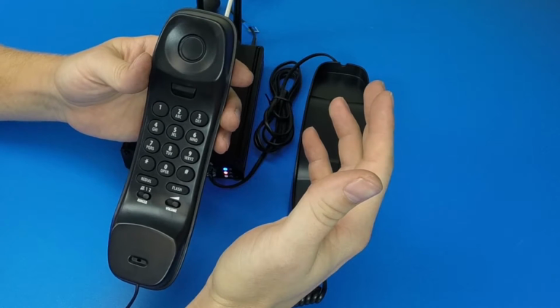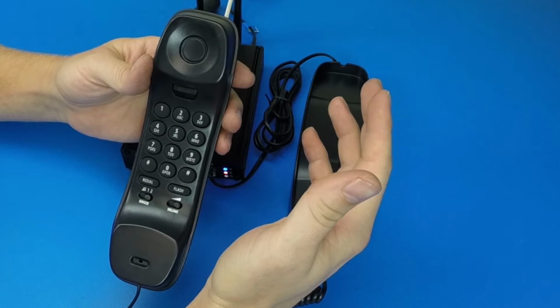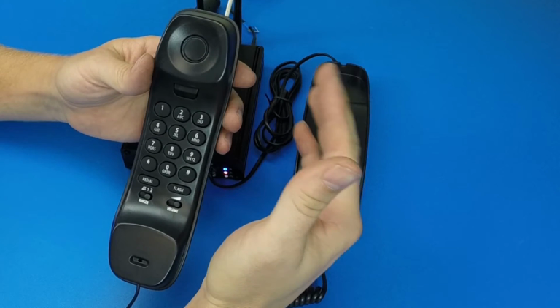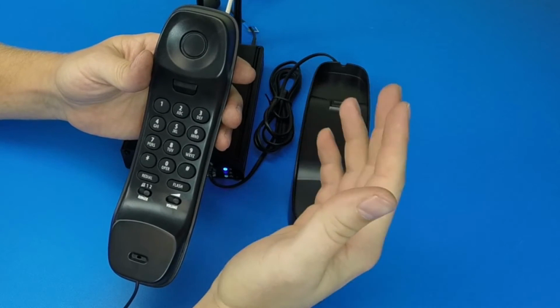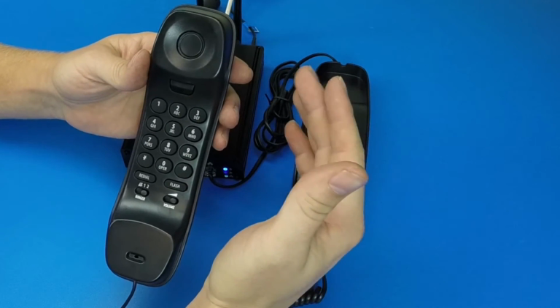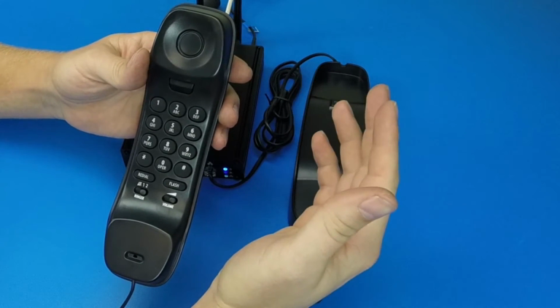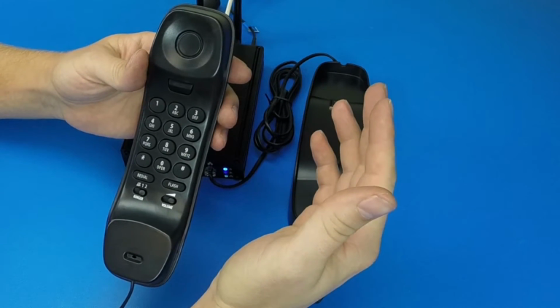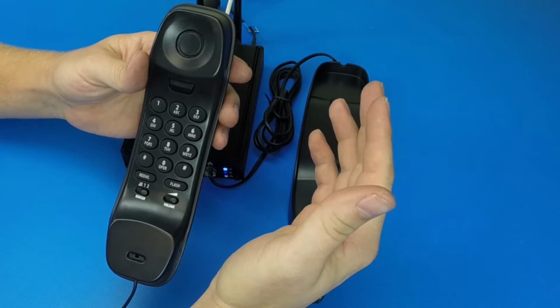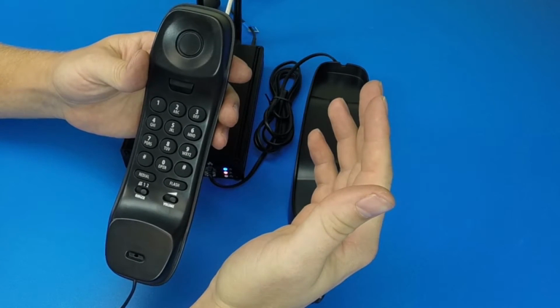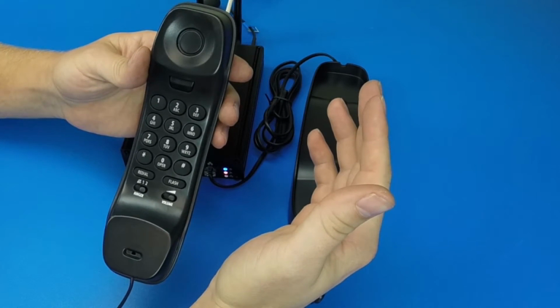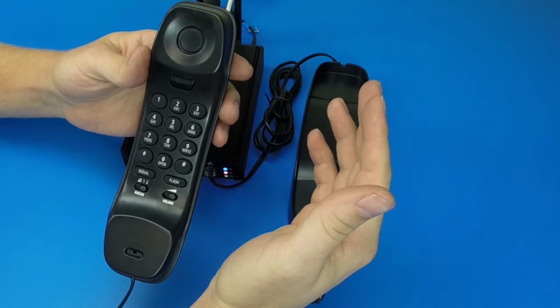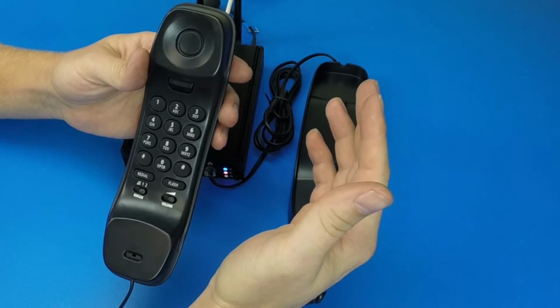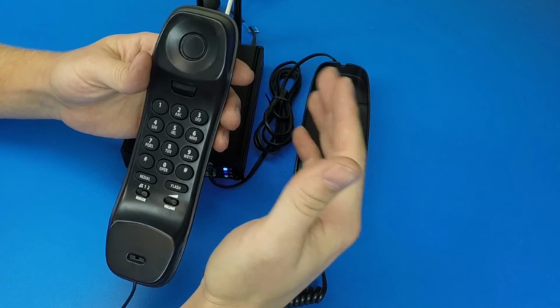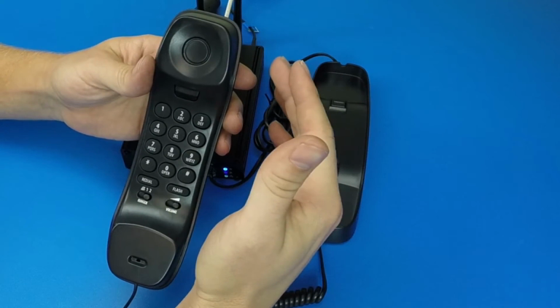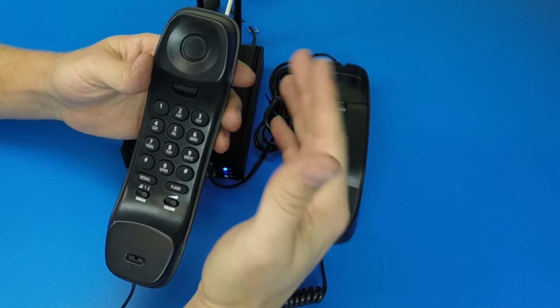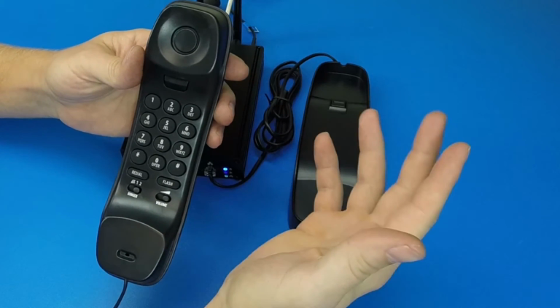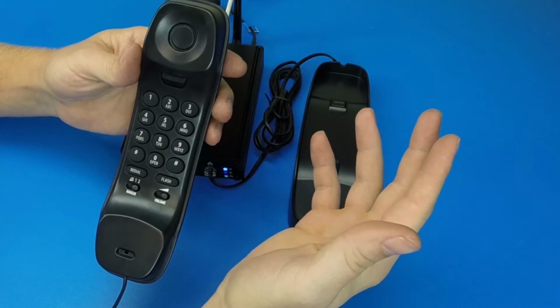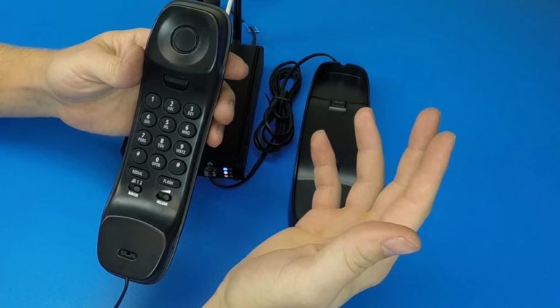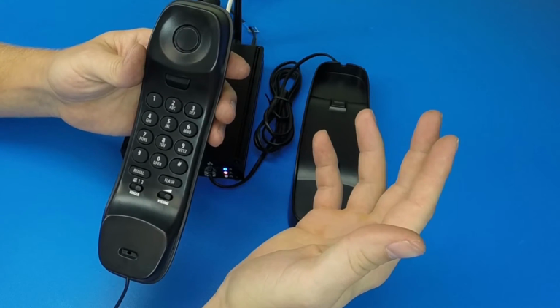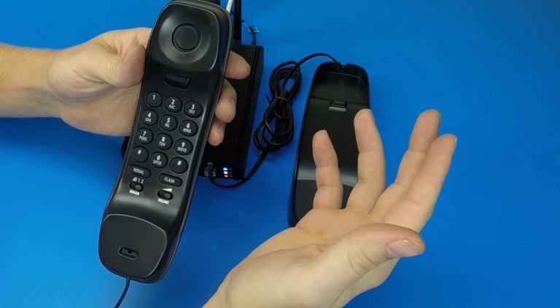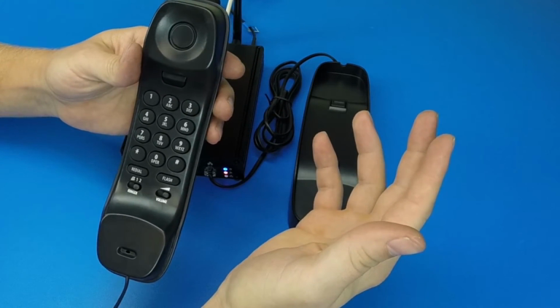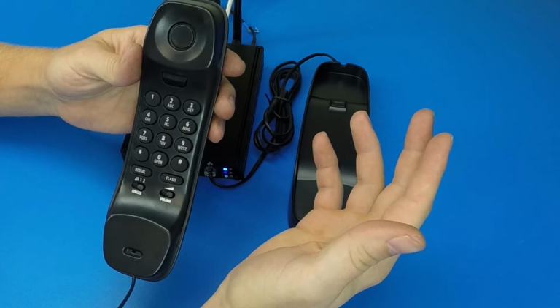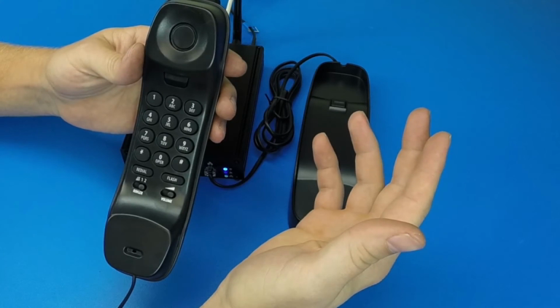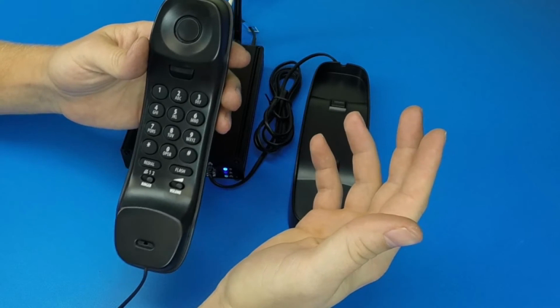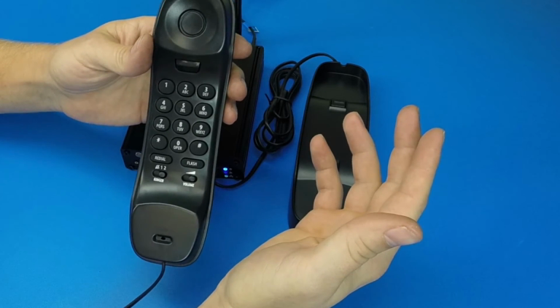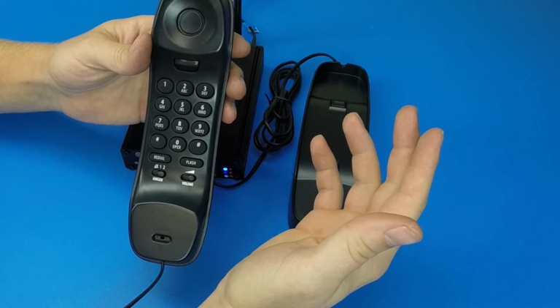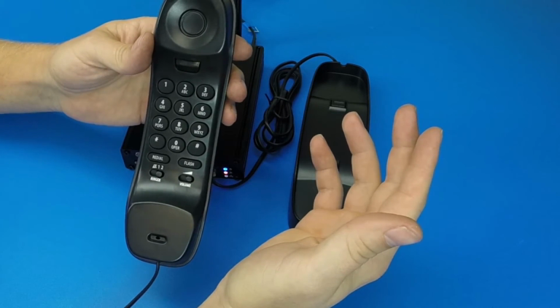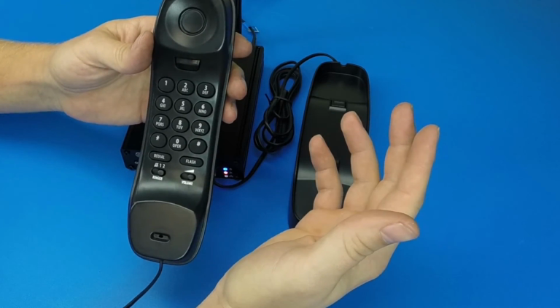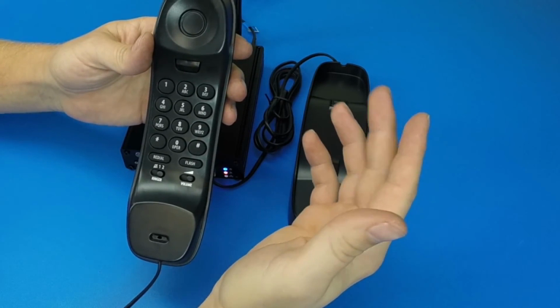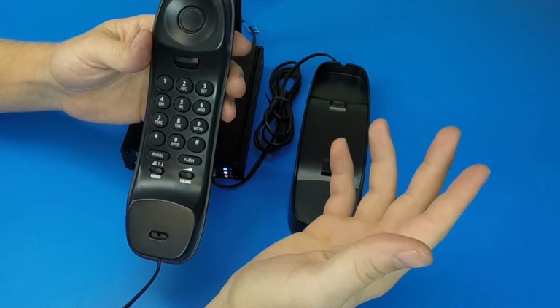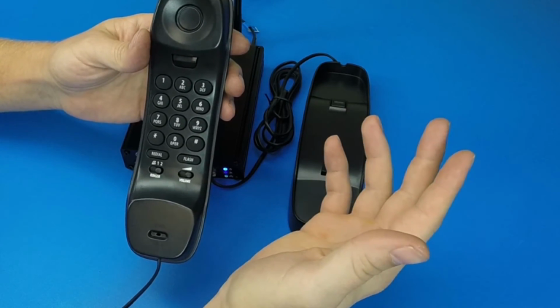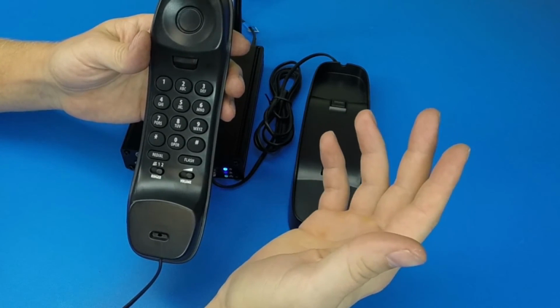Once we've connected to the Iridium ground station, you'll hear a second tone that indicates actual ringing of the end phone.